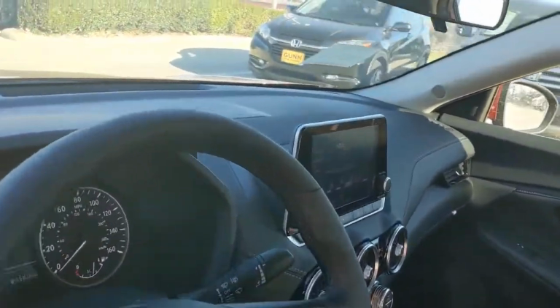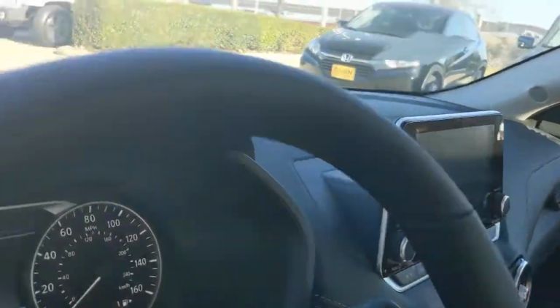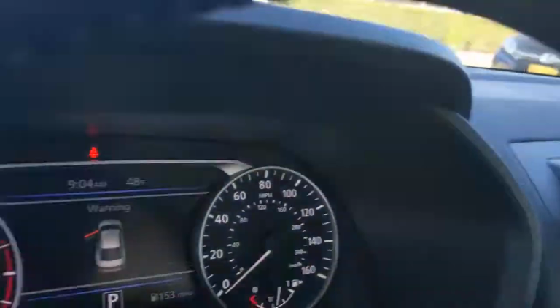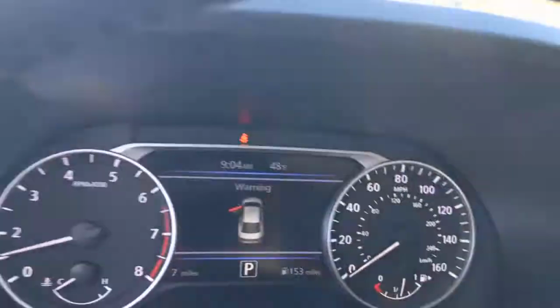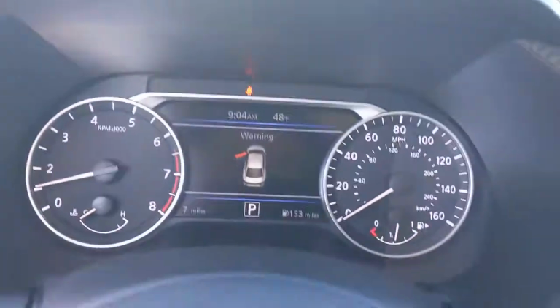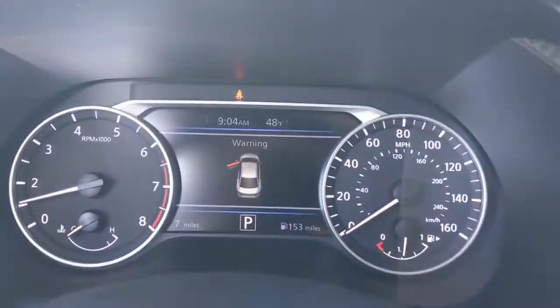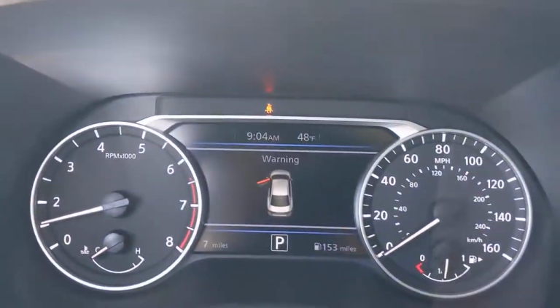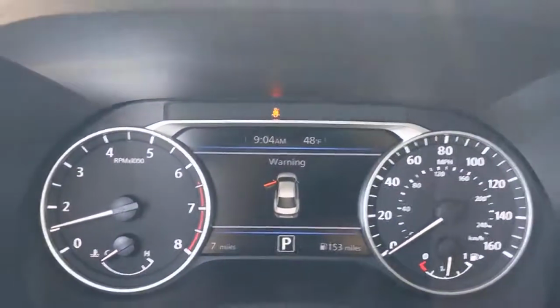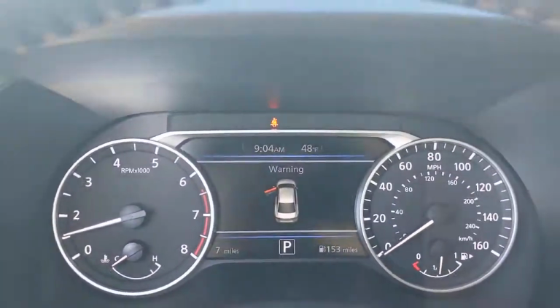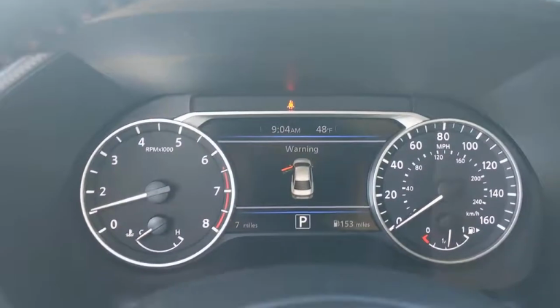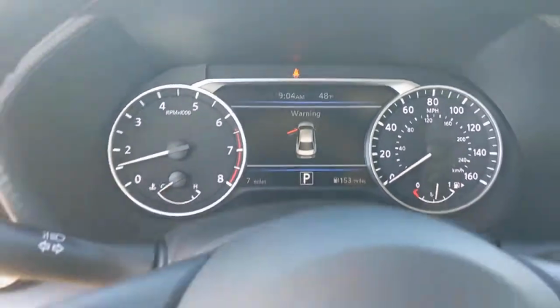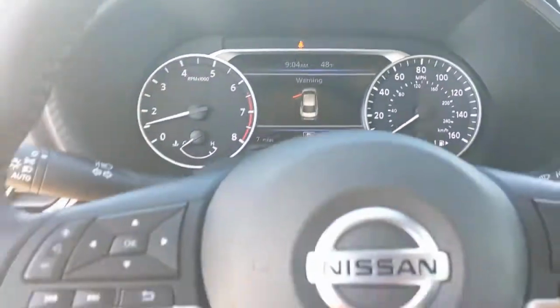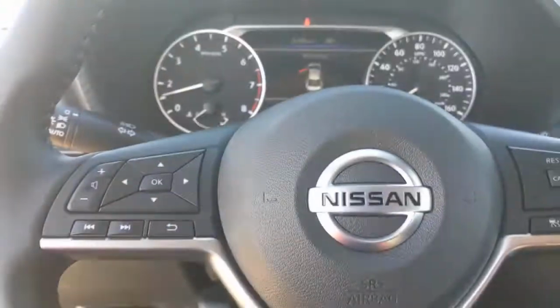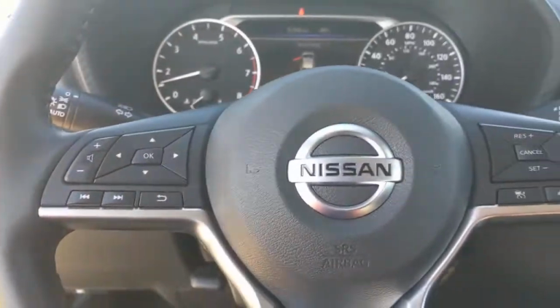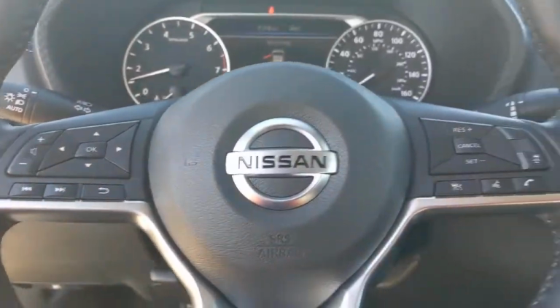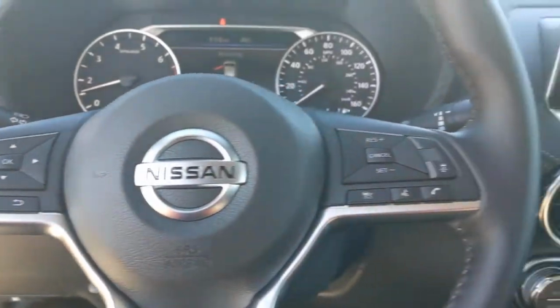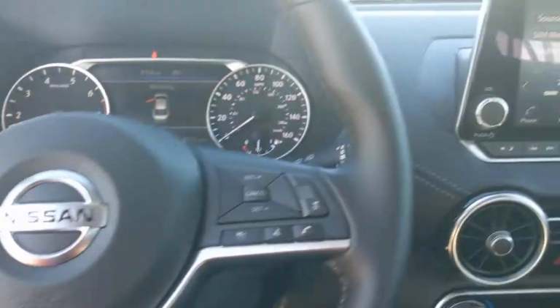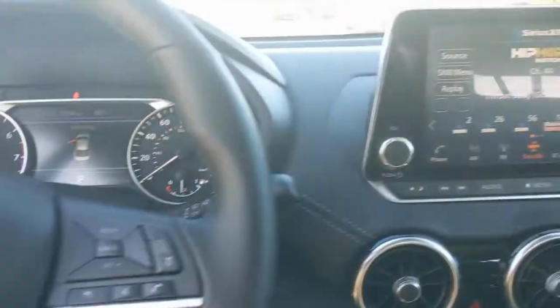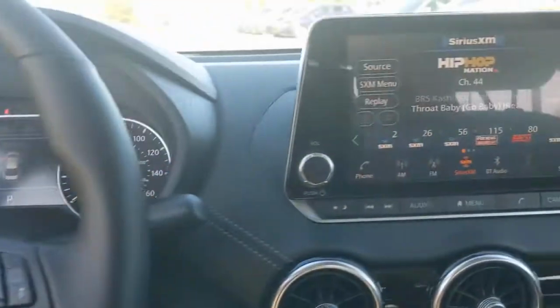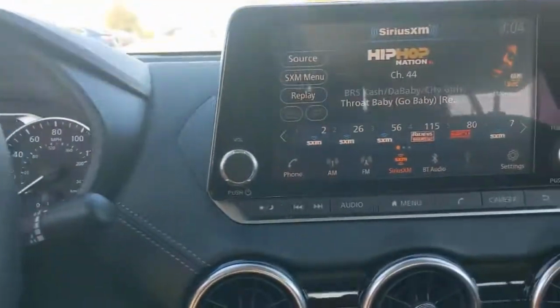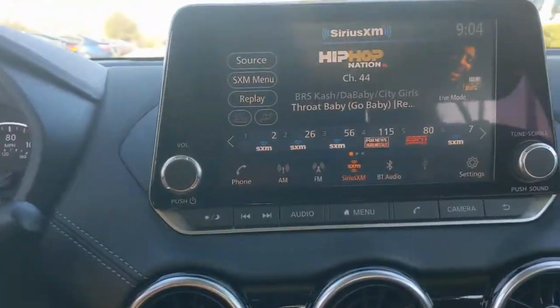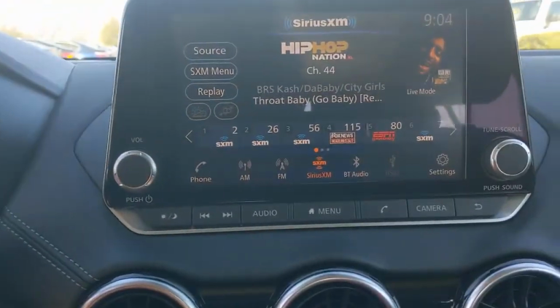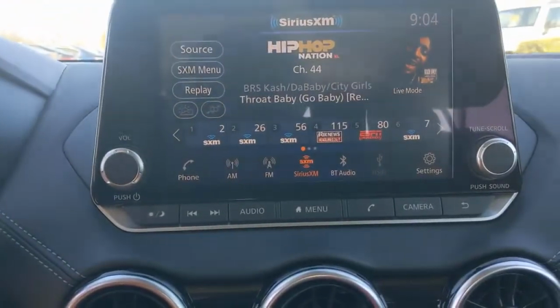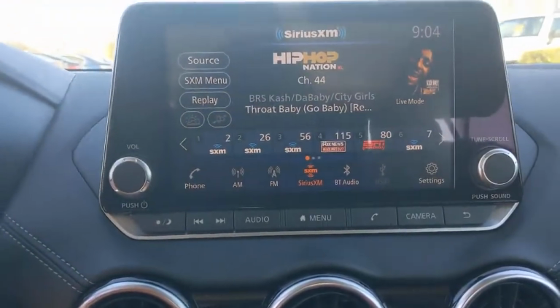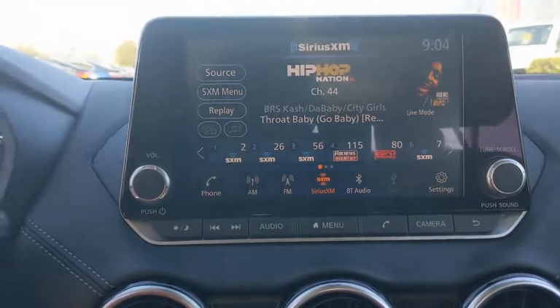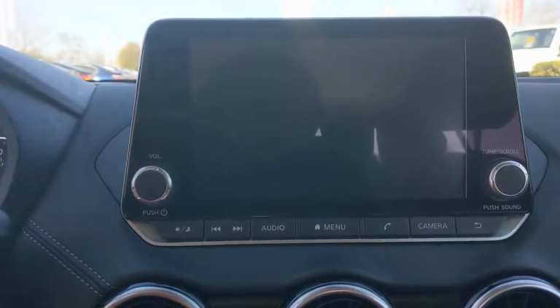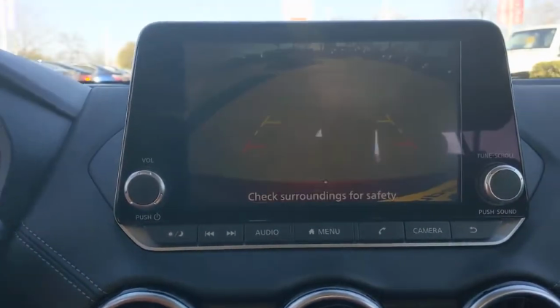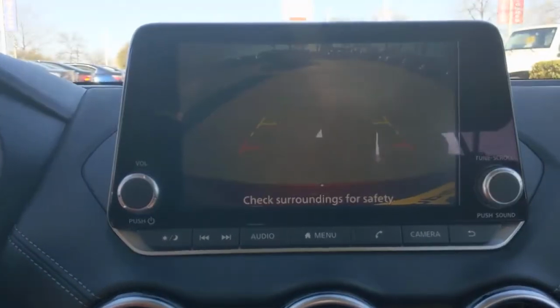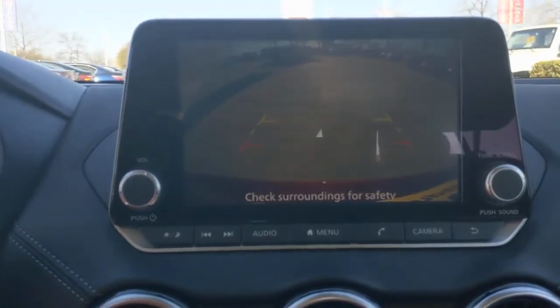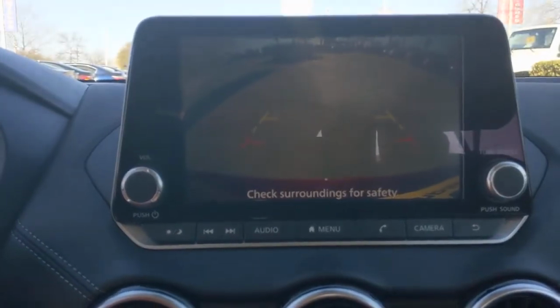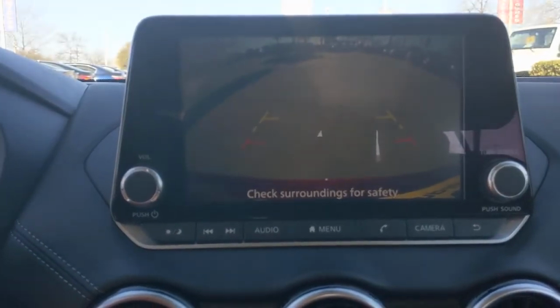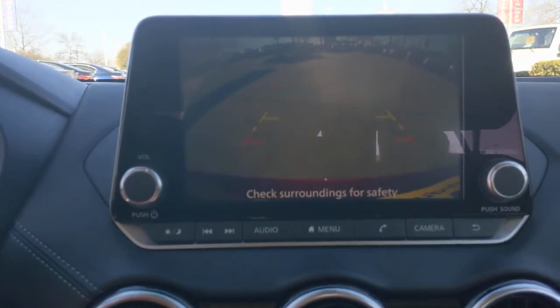Multi-zone AC. Drive smart, drive well. This Sentra is waiting for you — come in for a fun and easy road test. Our team will make it the best part of your day.